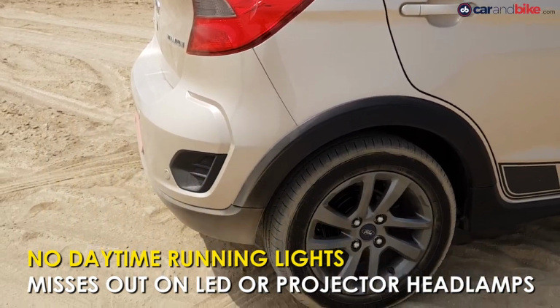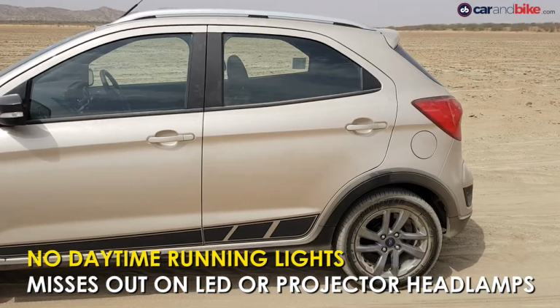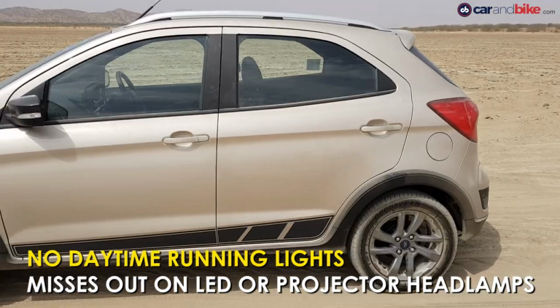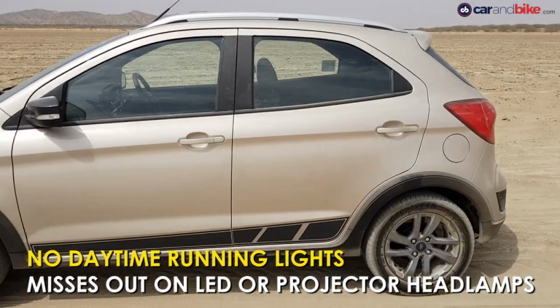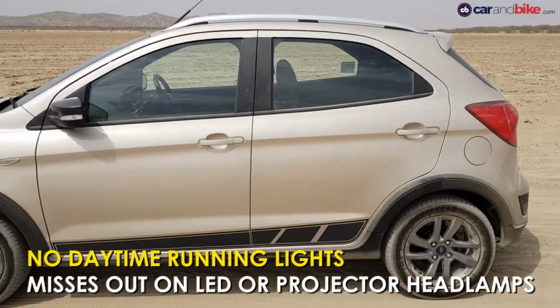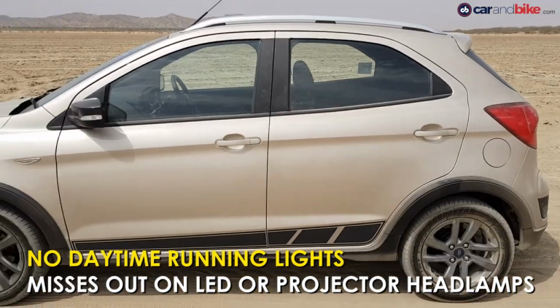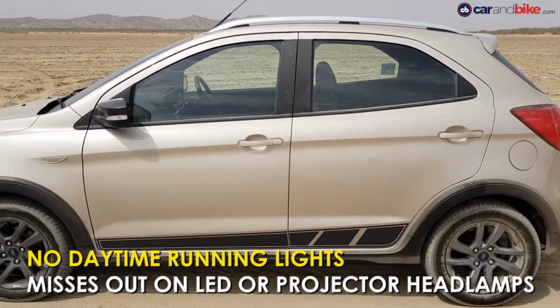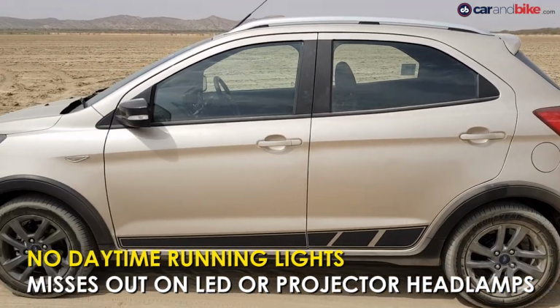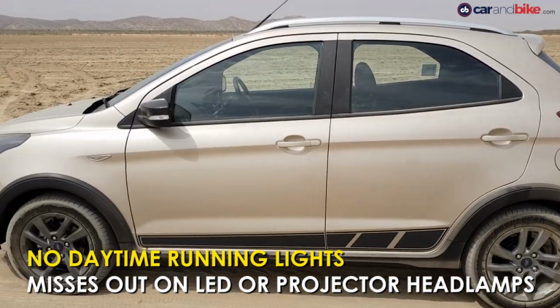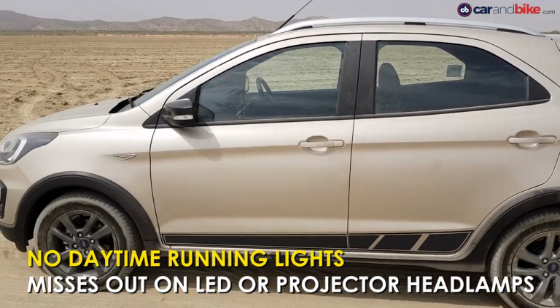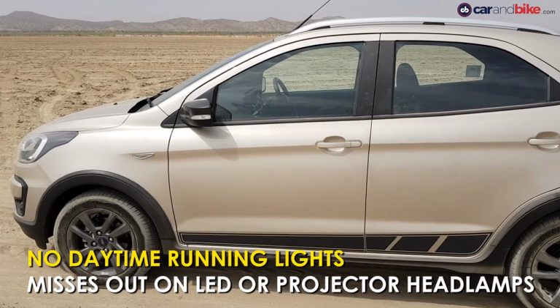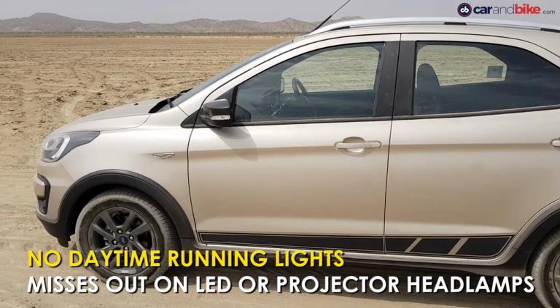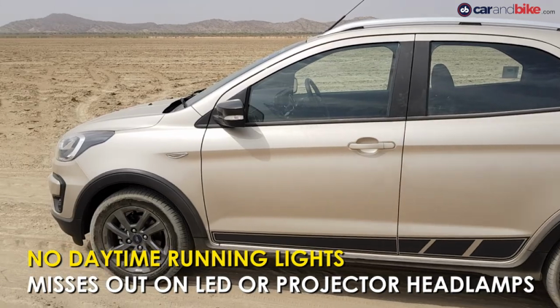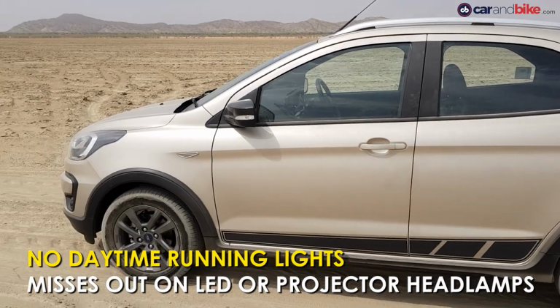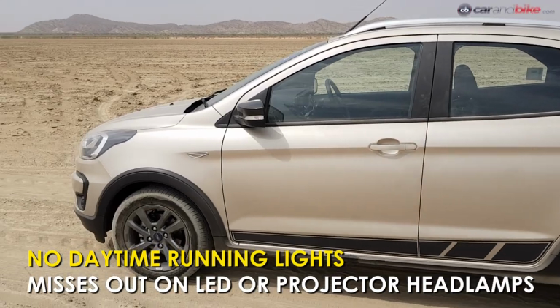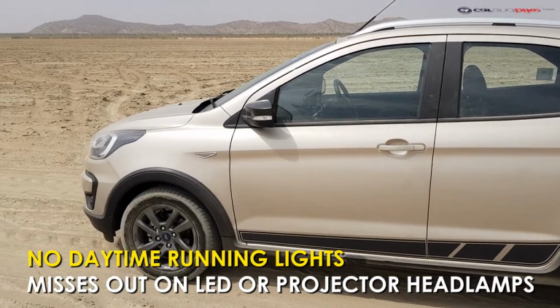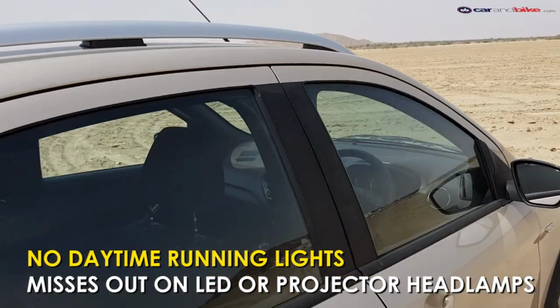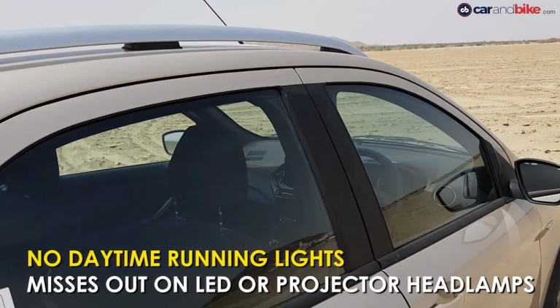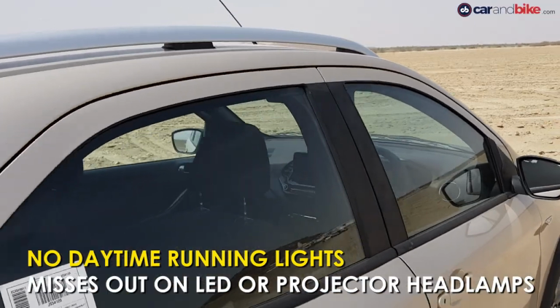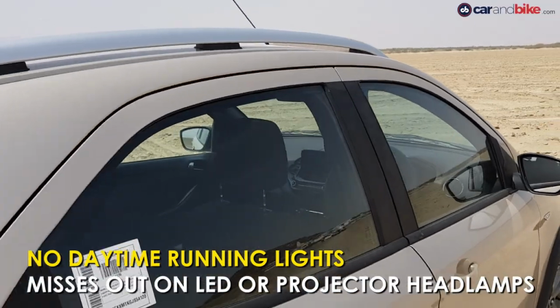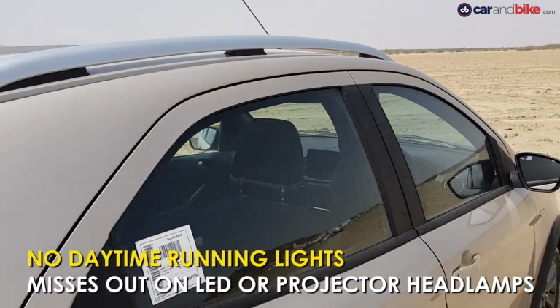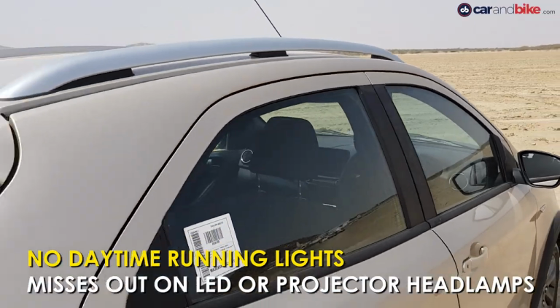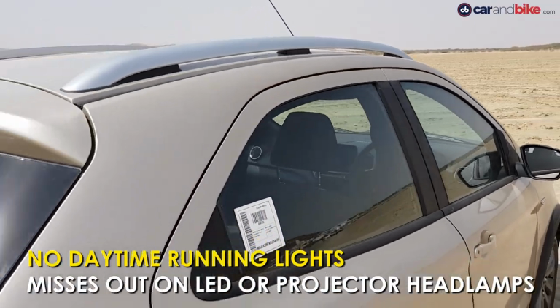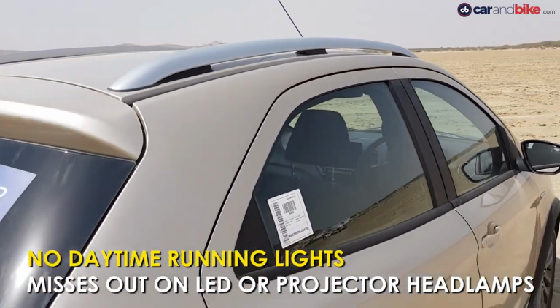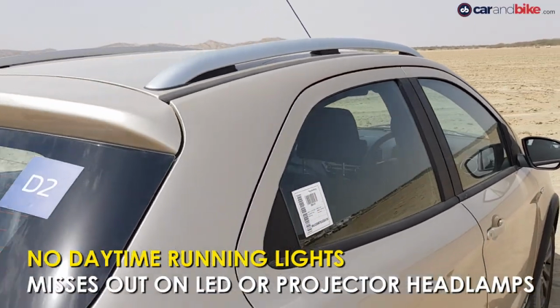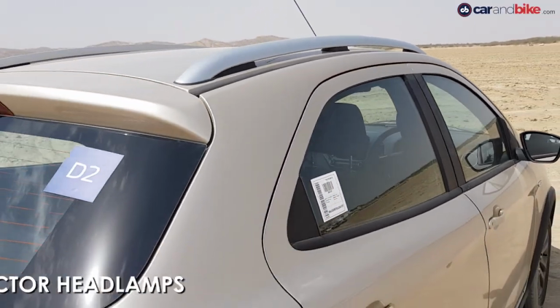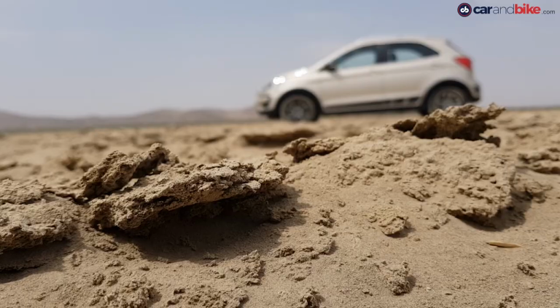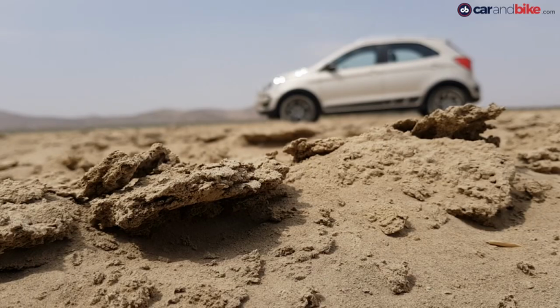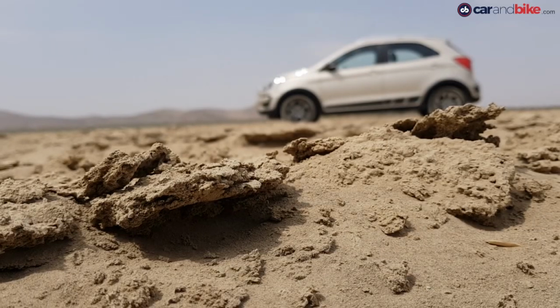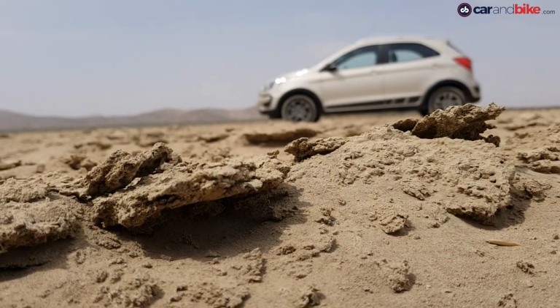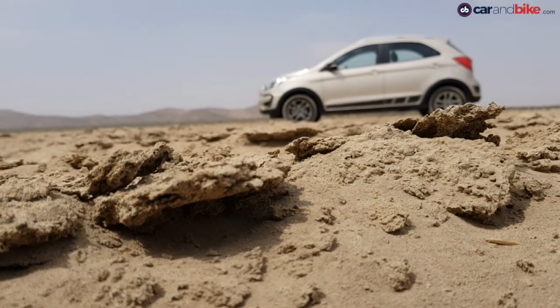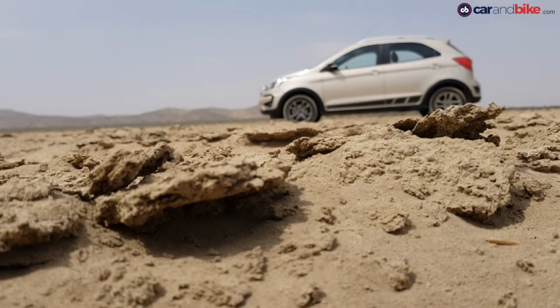The Freestyle also gets some racing stripes along the side and functional roof rails that can take up to 50 kilos.